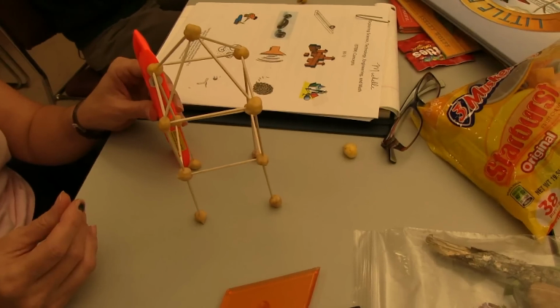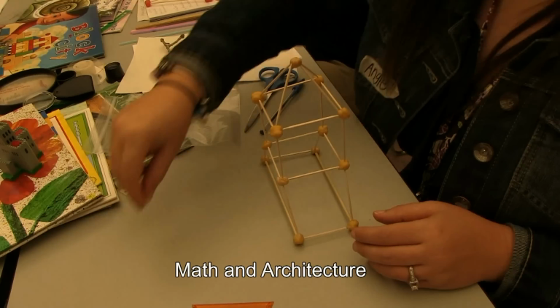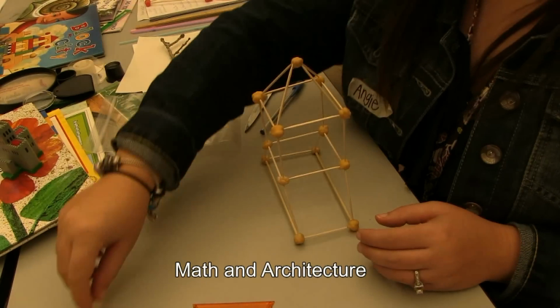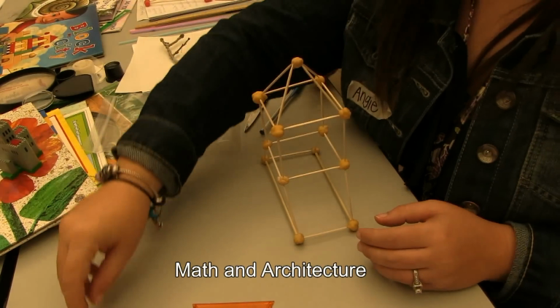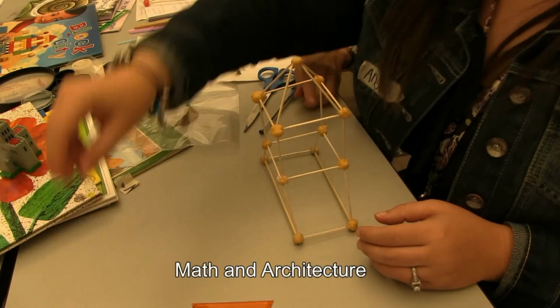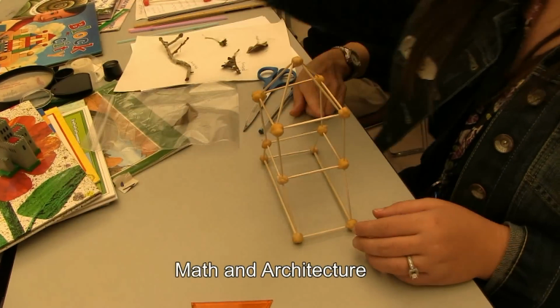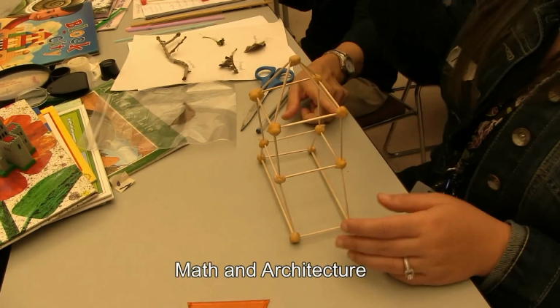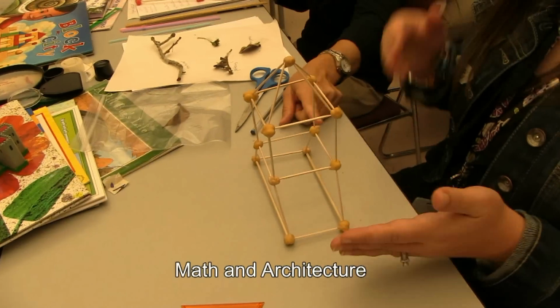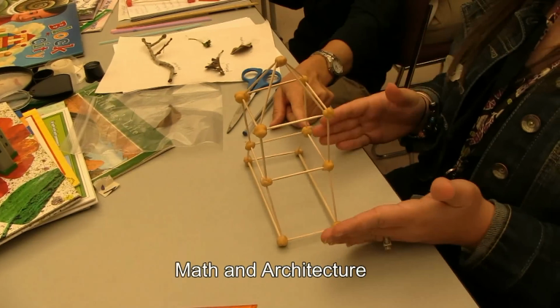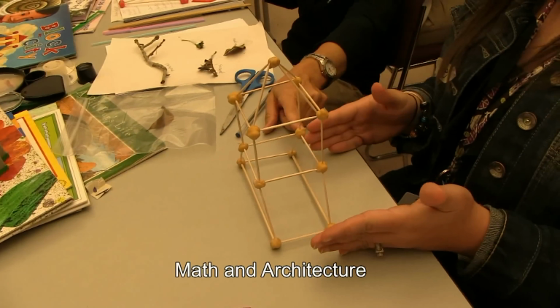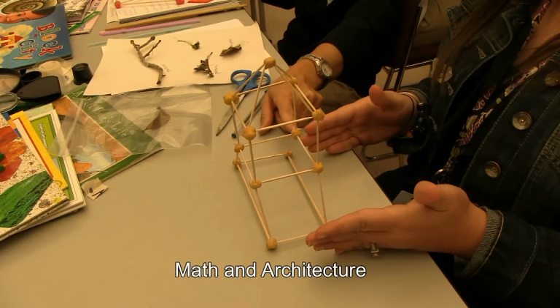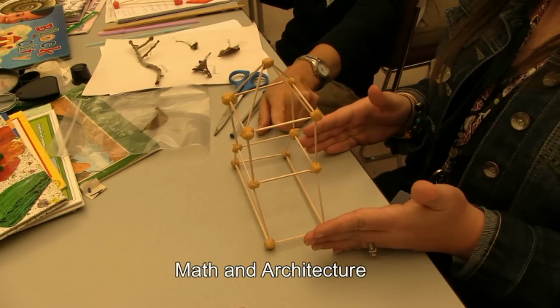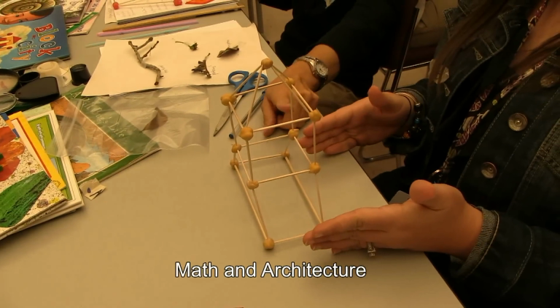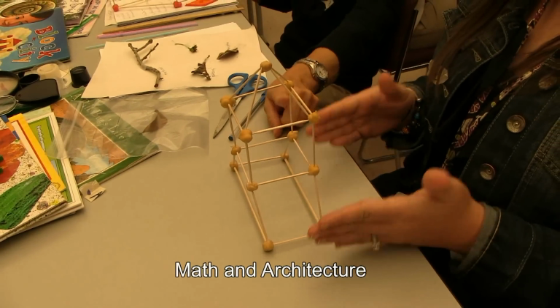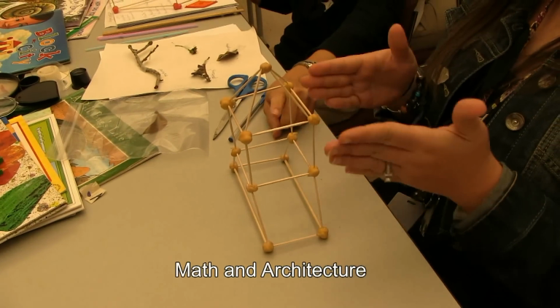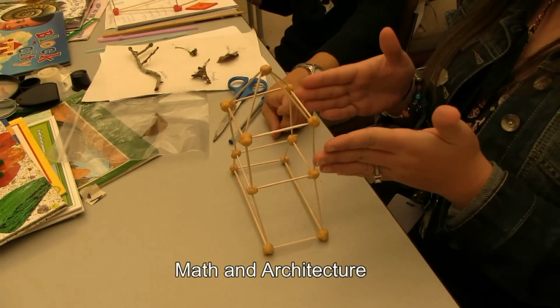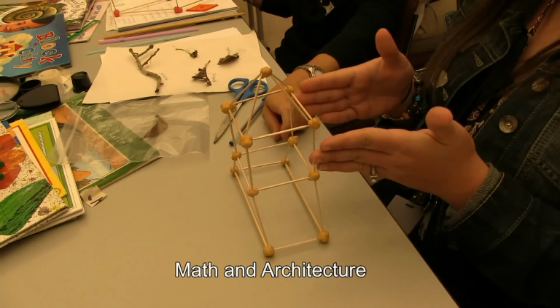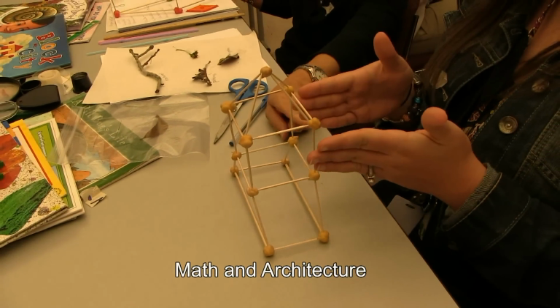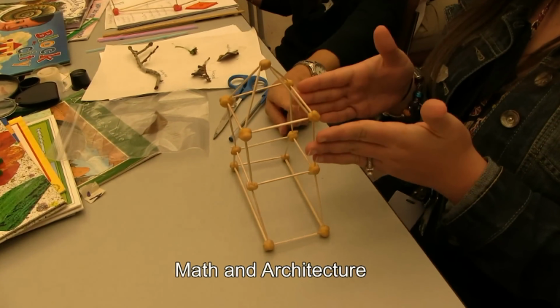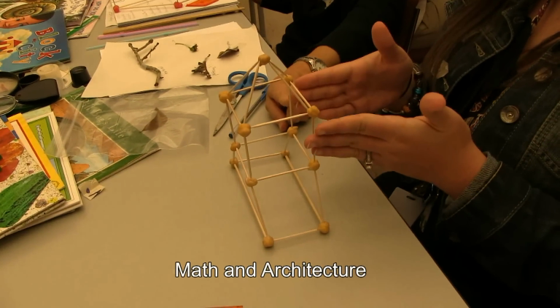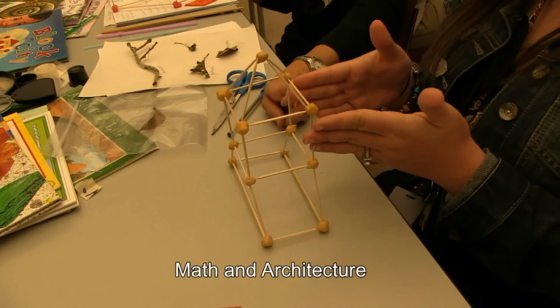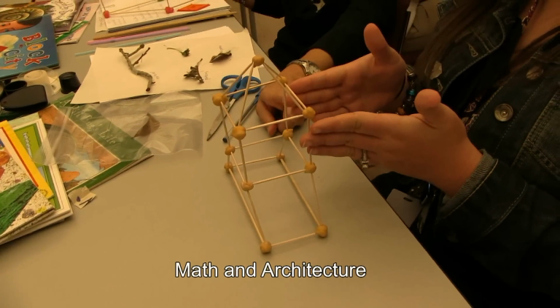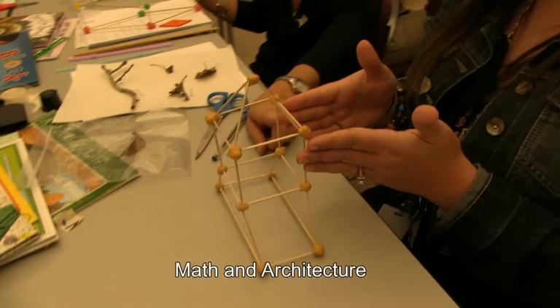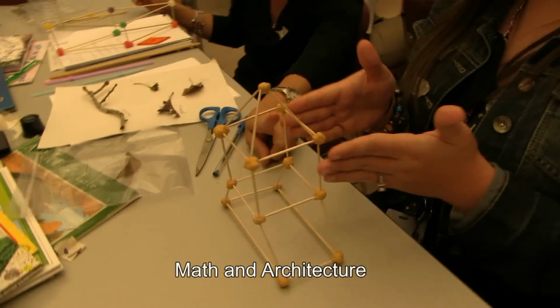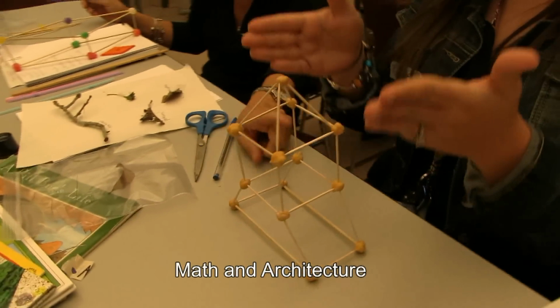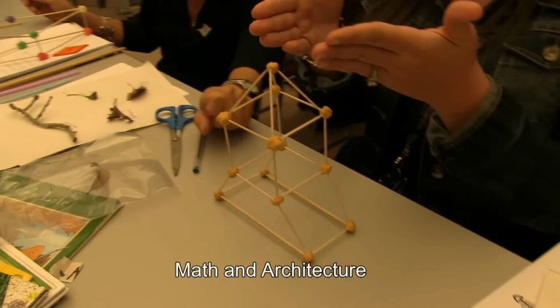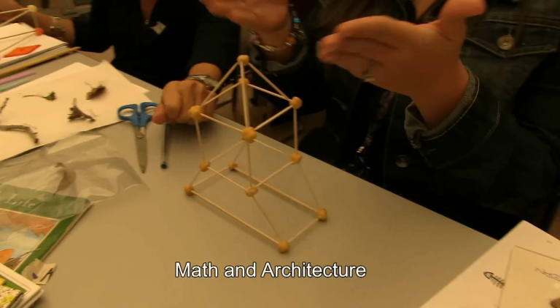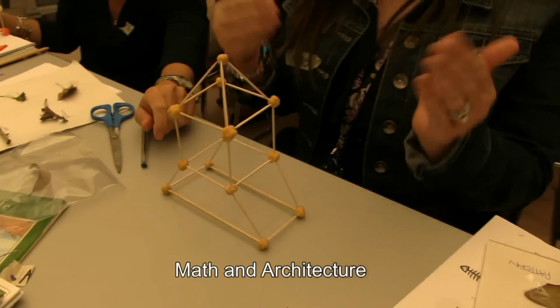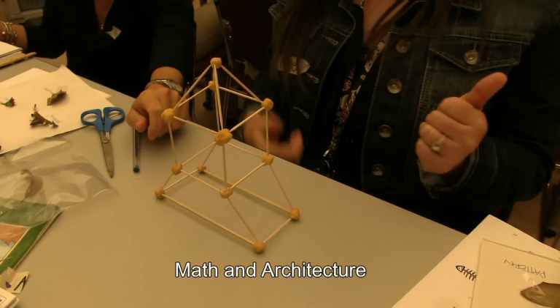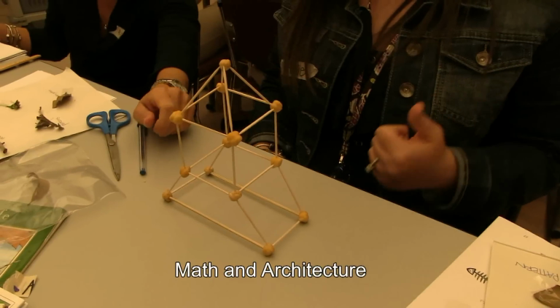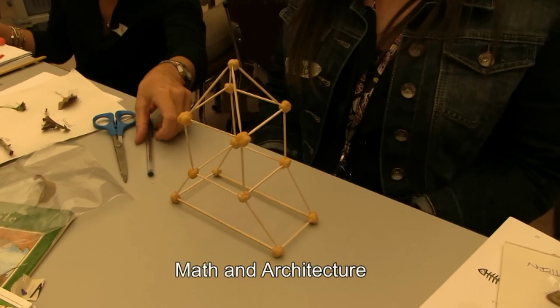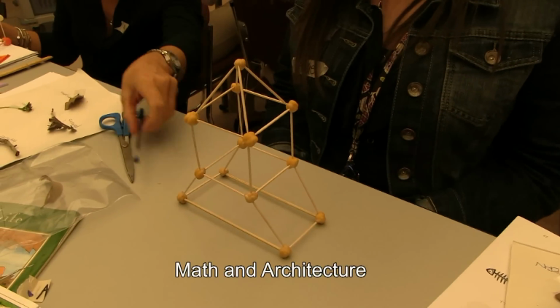The bottom is a trapezoid, then it's a square, or like a cube, and then it's a pyramid at the top.